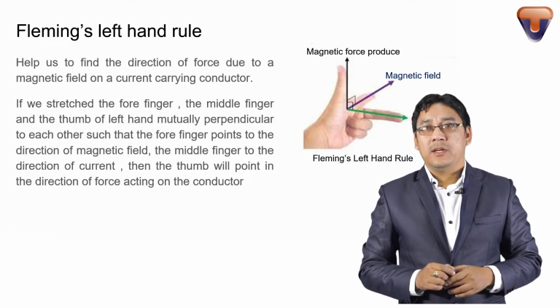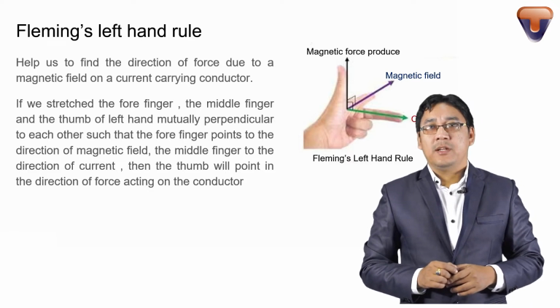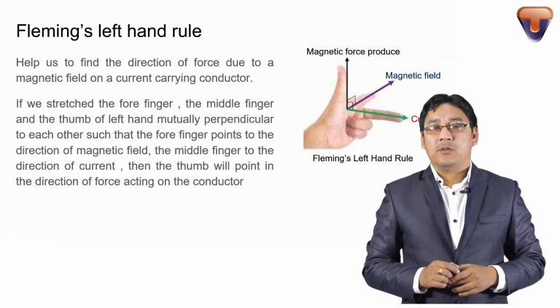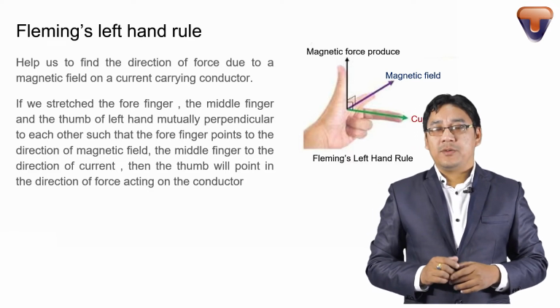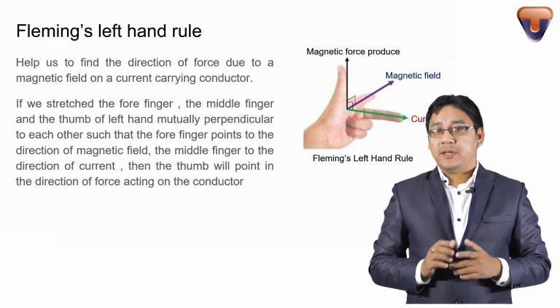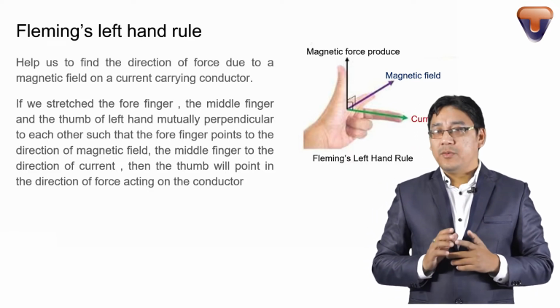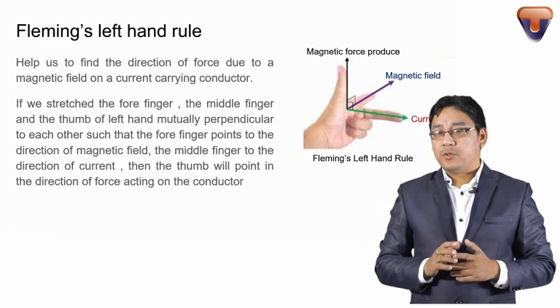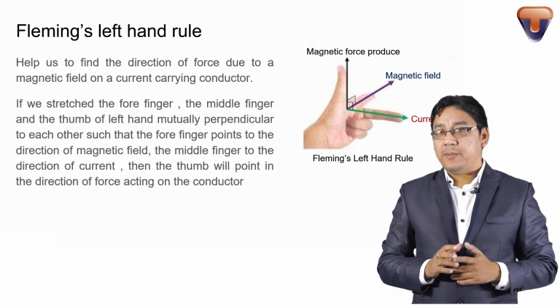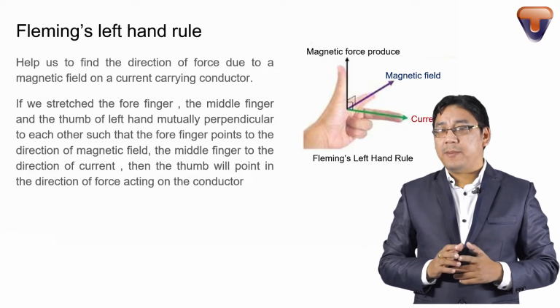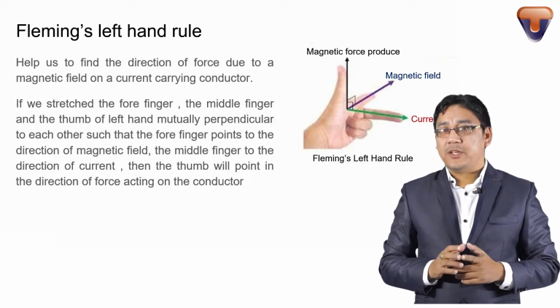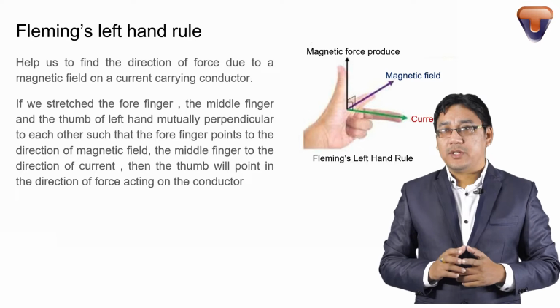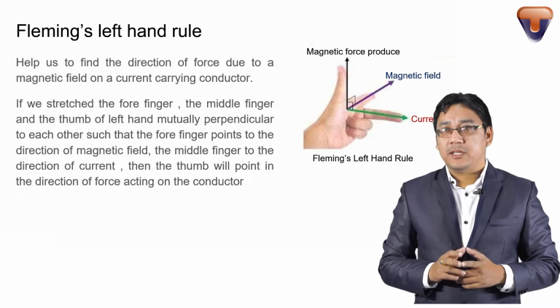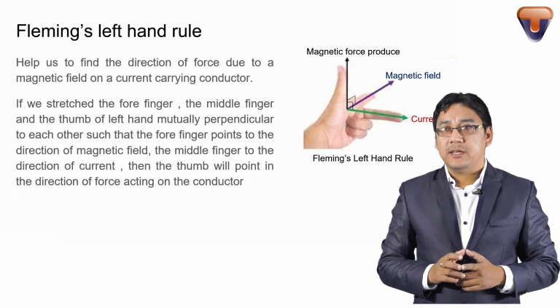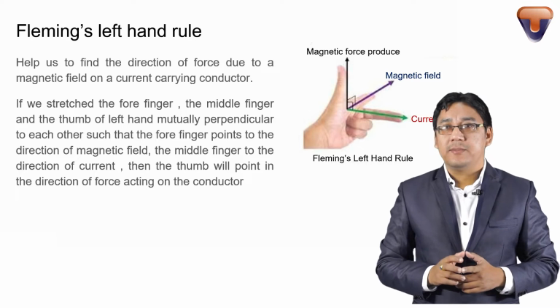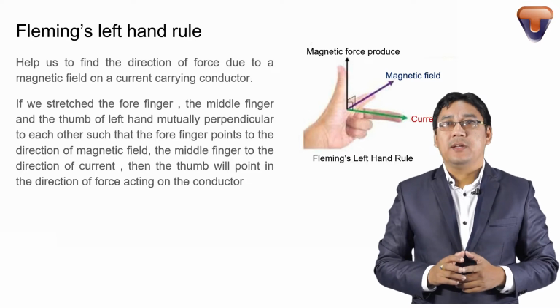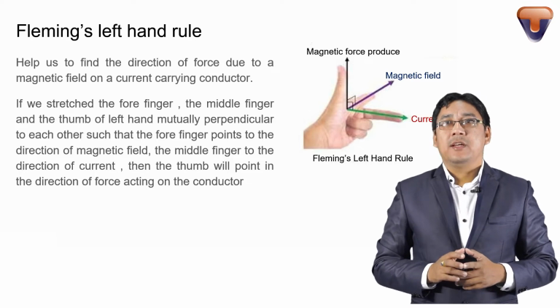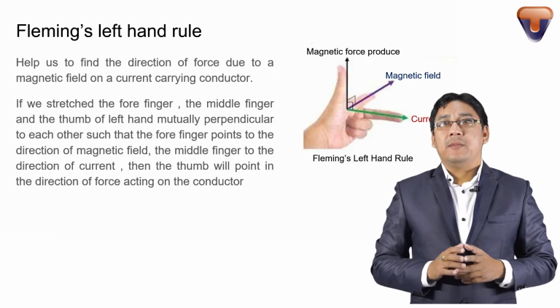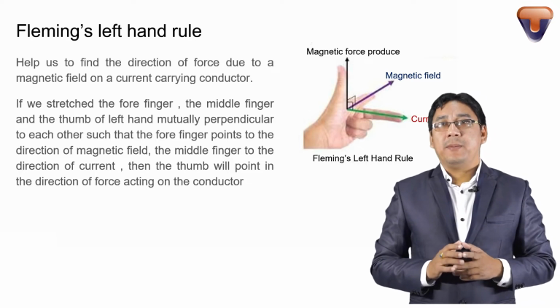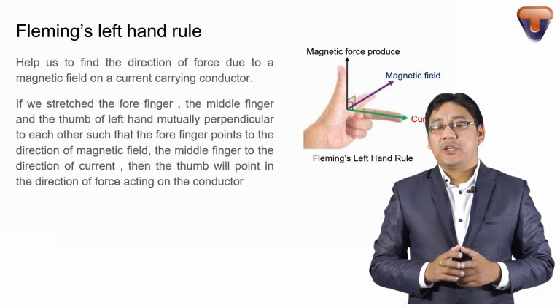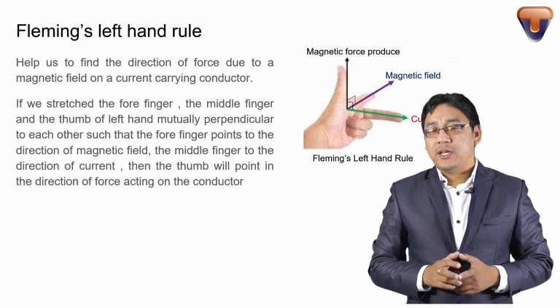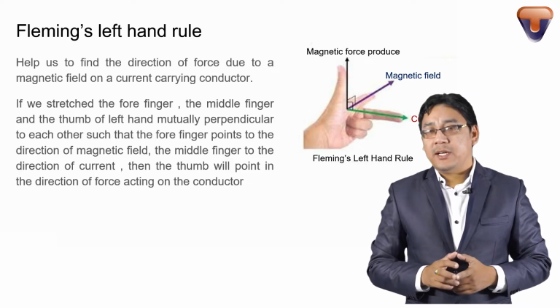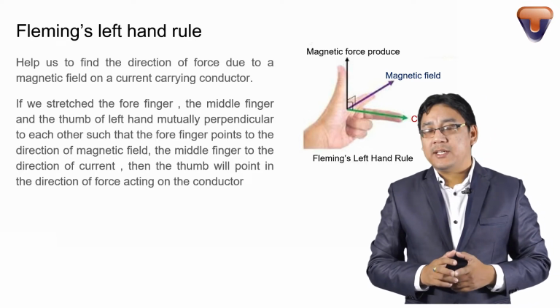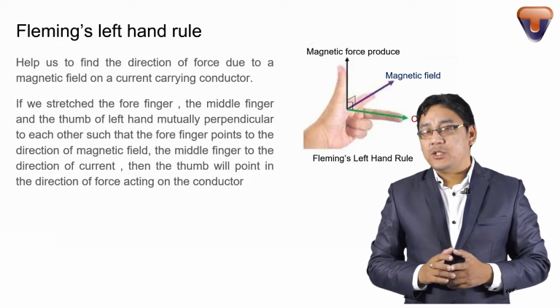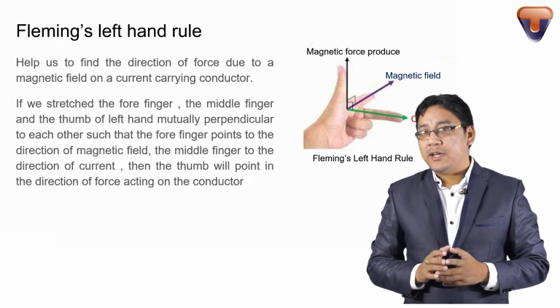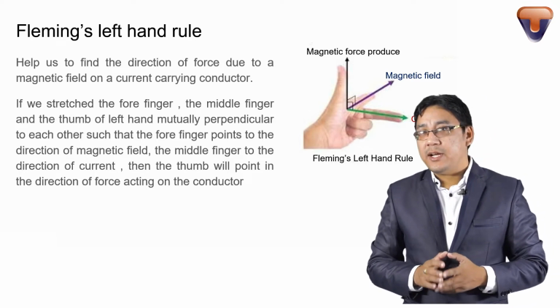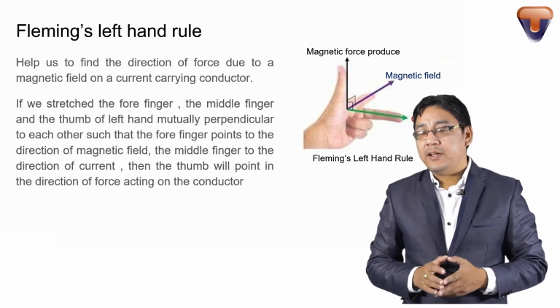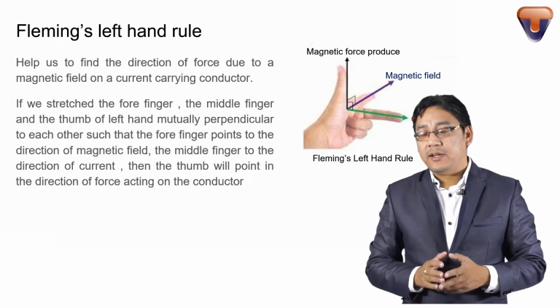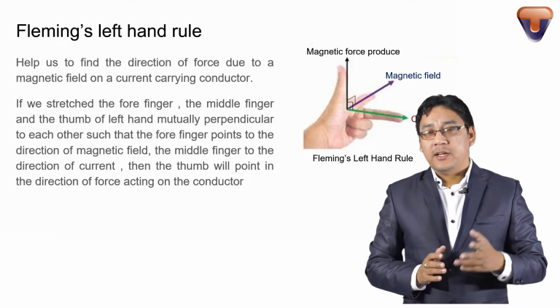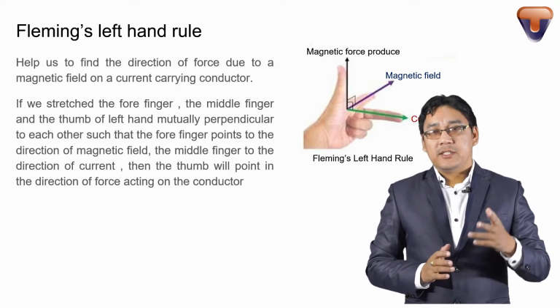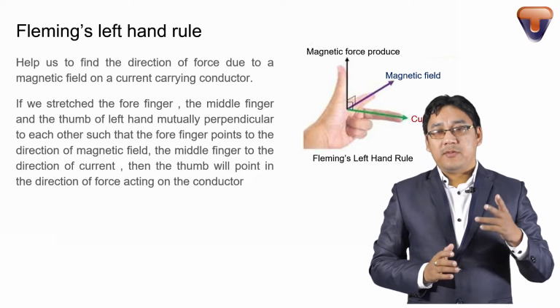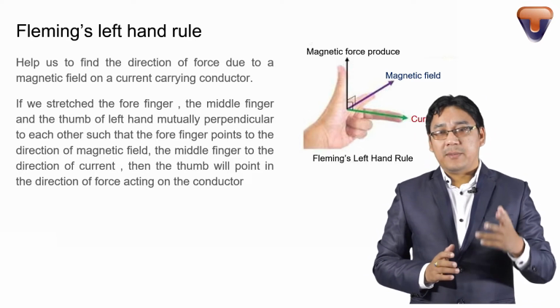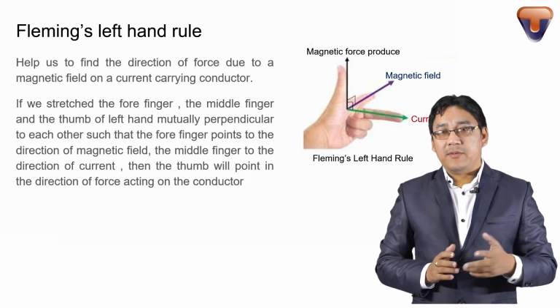Now let's move to the application. Fleming's left hand rule is used in determining the working of the electric motor.